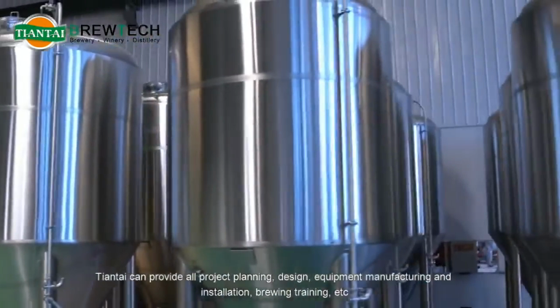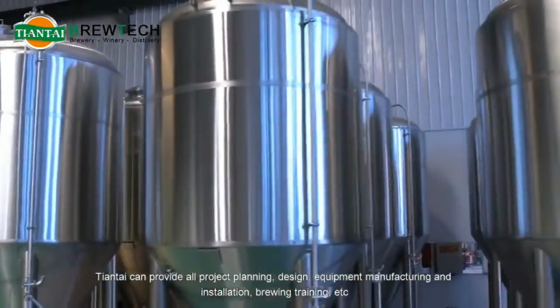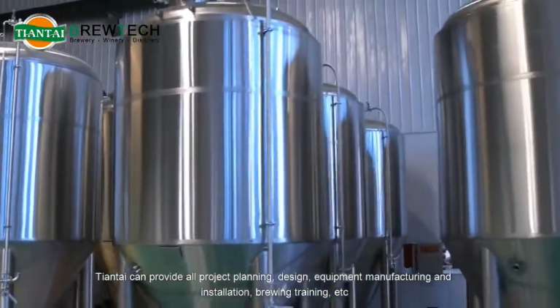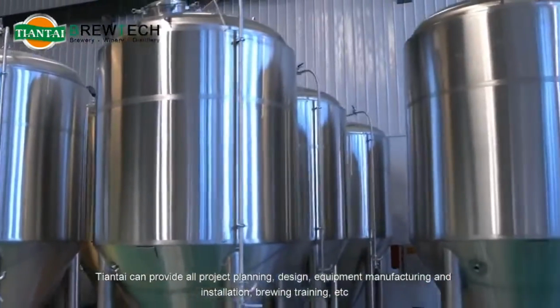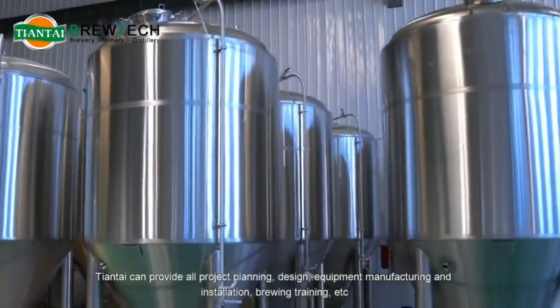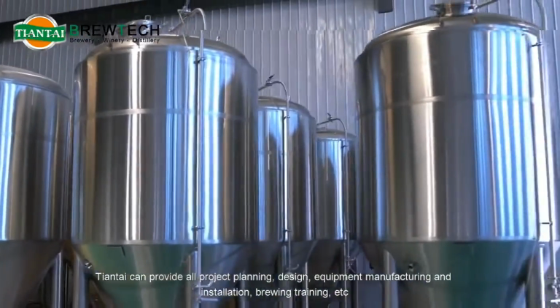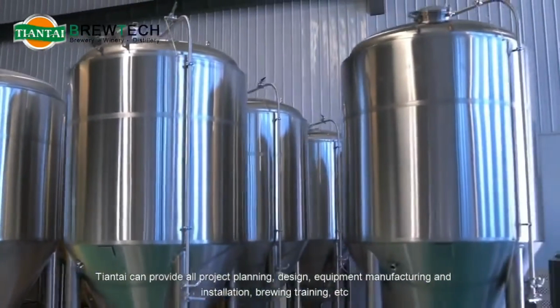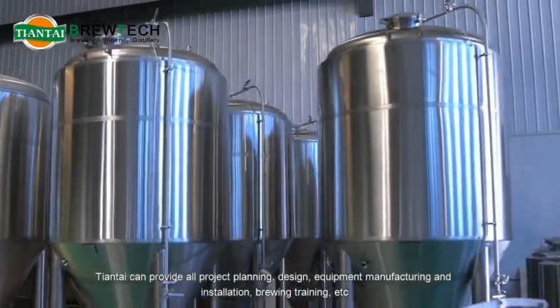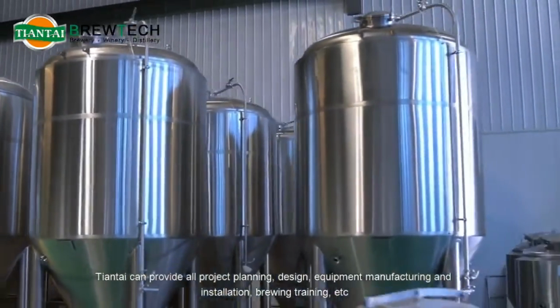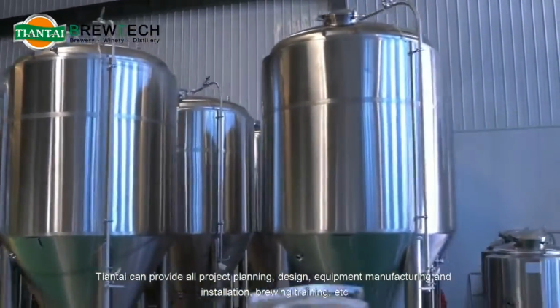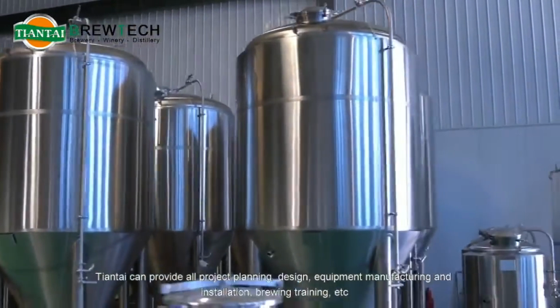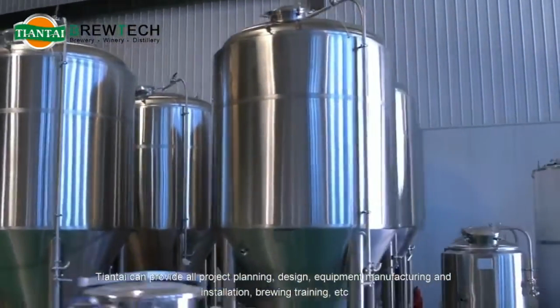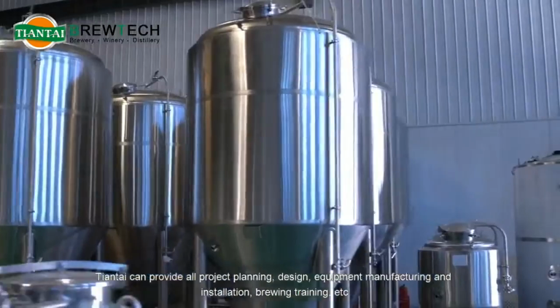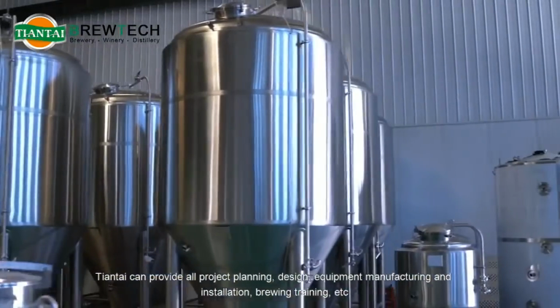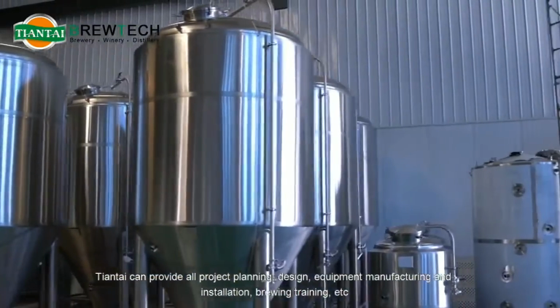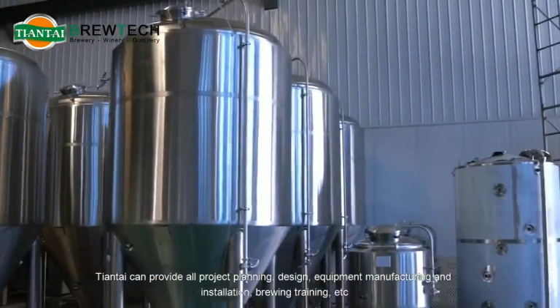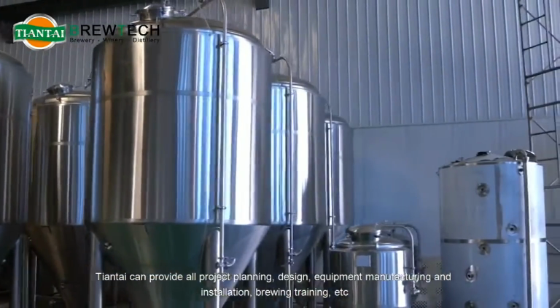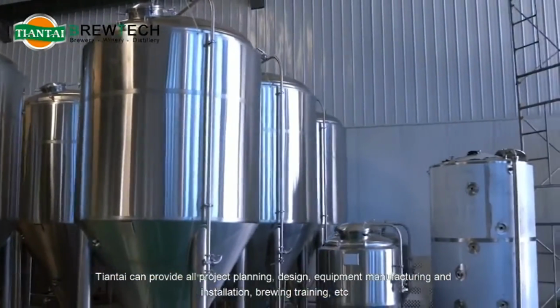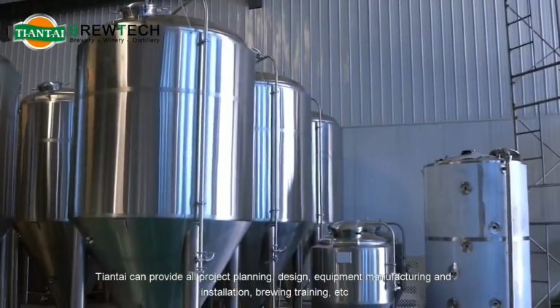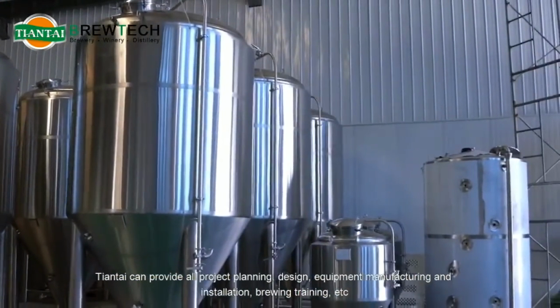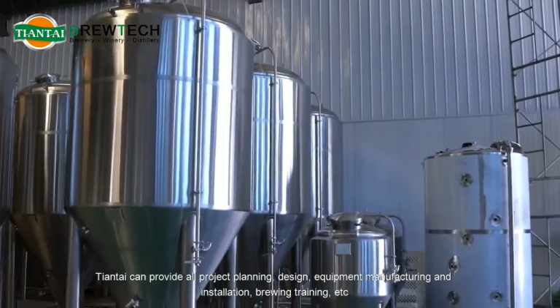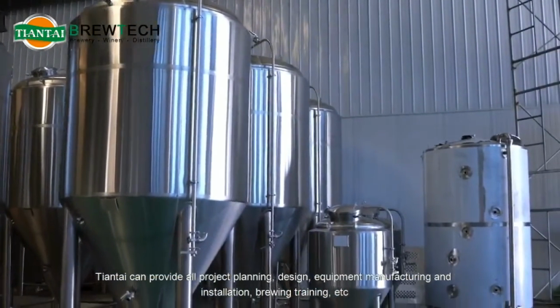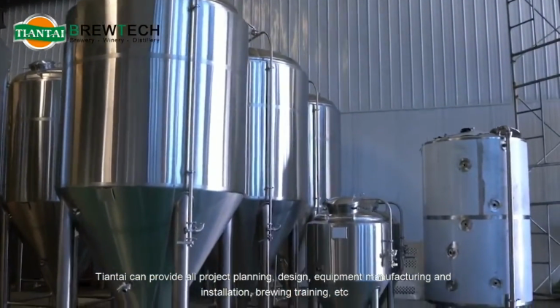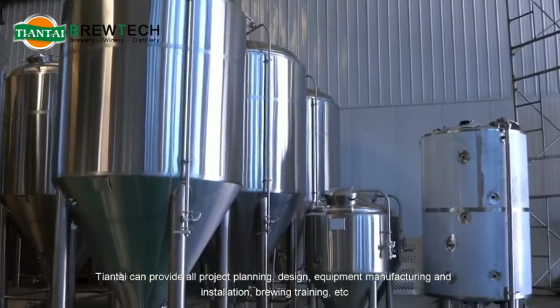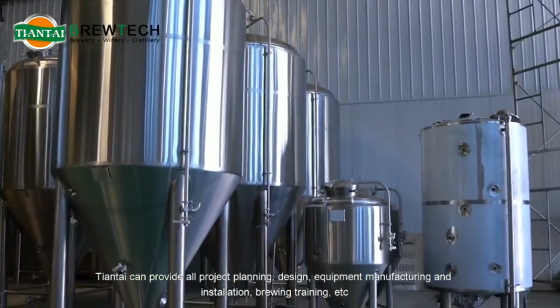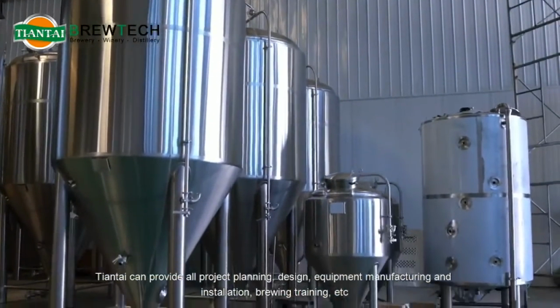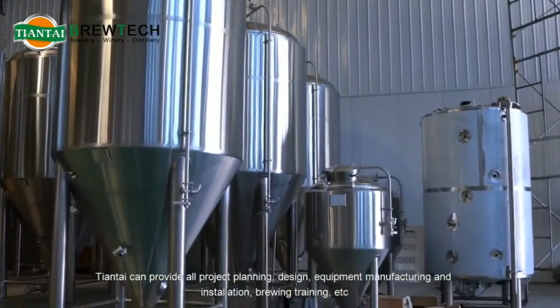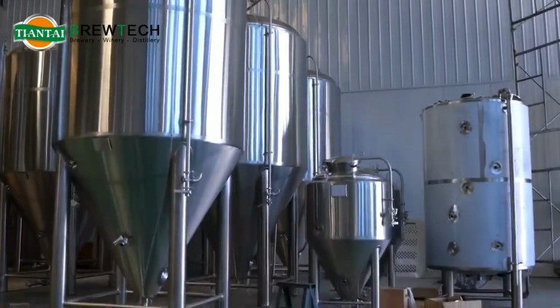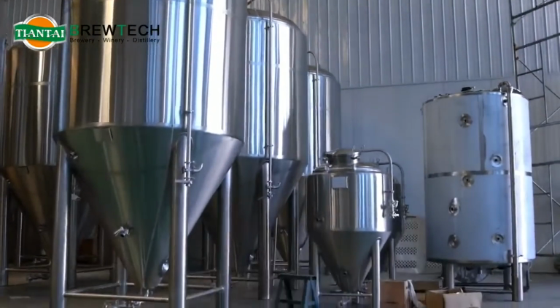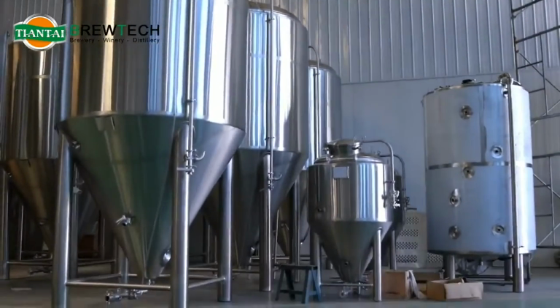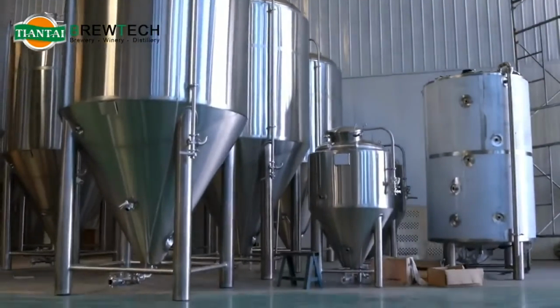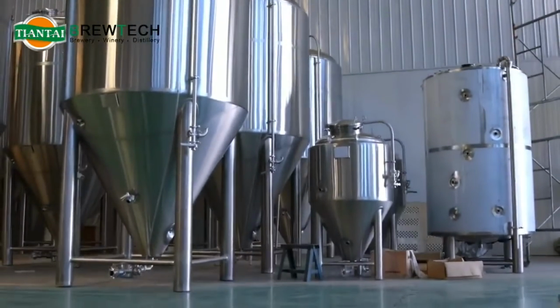Tiantai can provide all project planning, design, equipment manufacturing and installation, brewing training, and more.